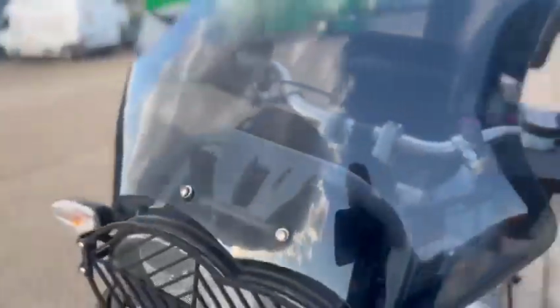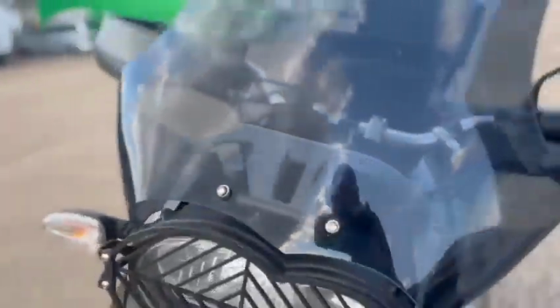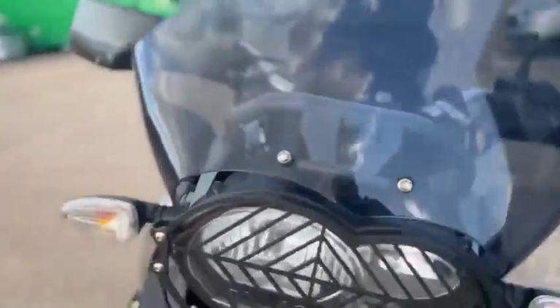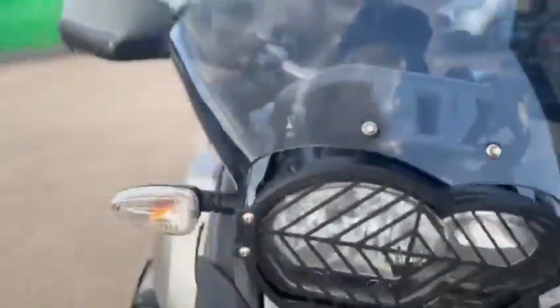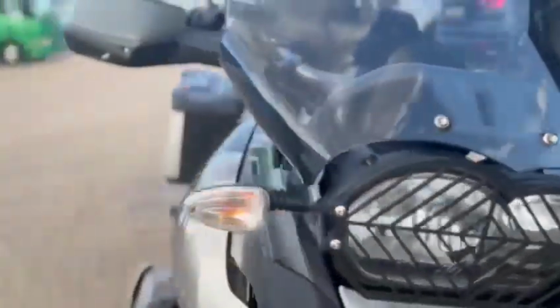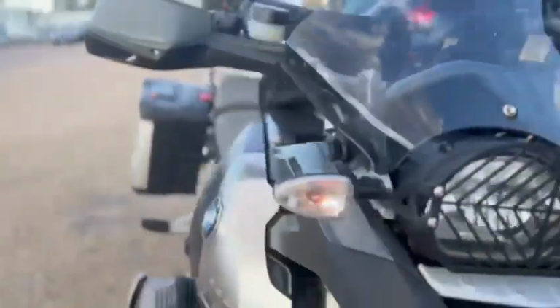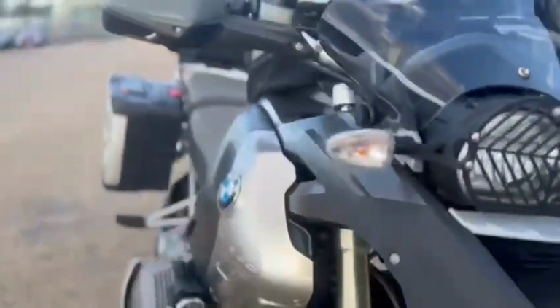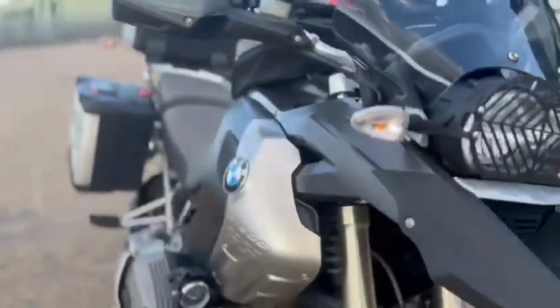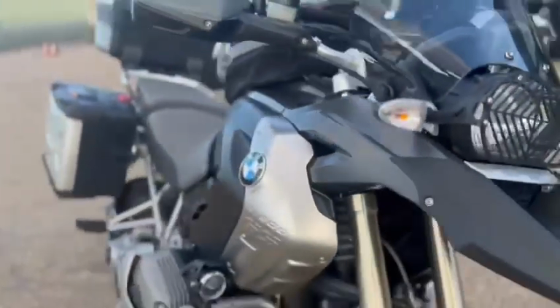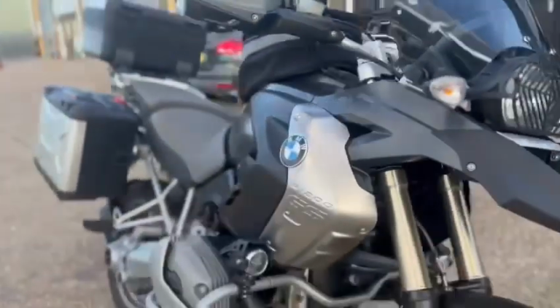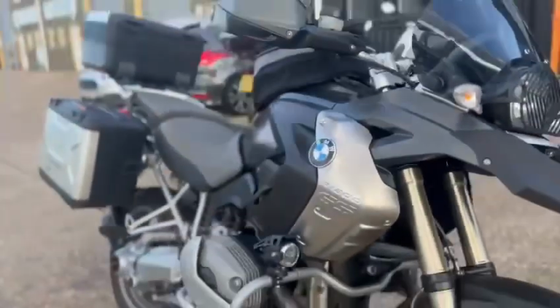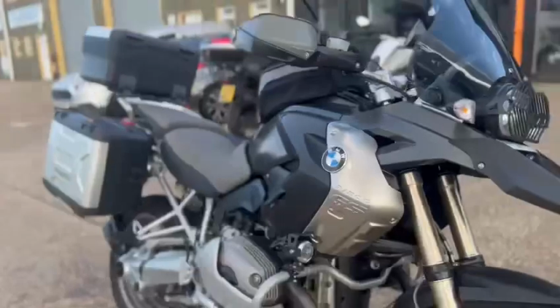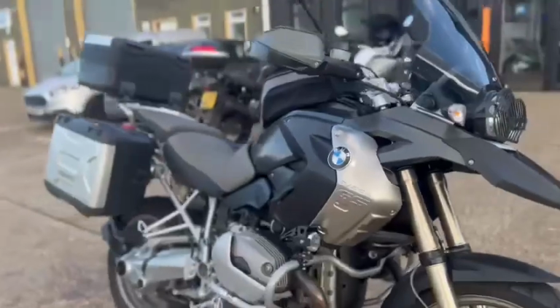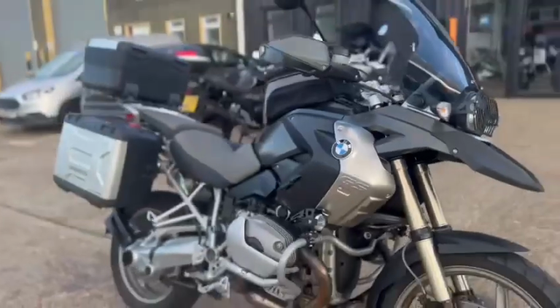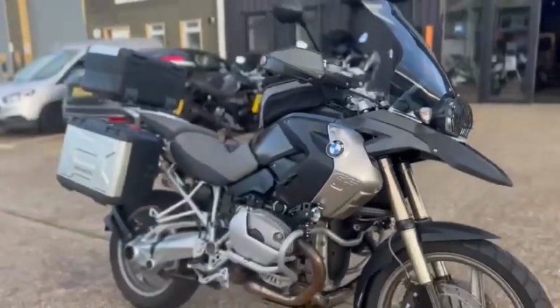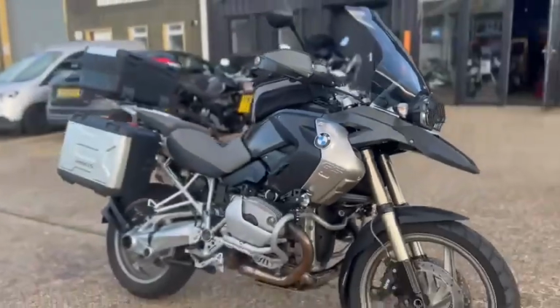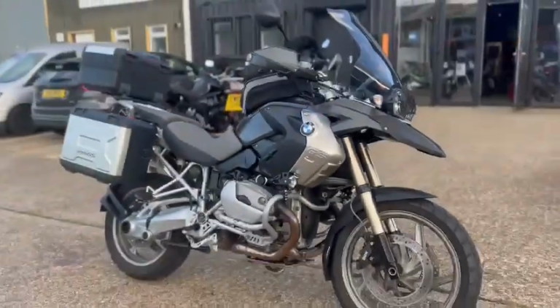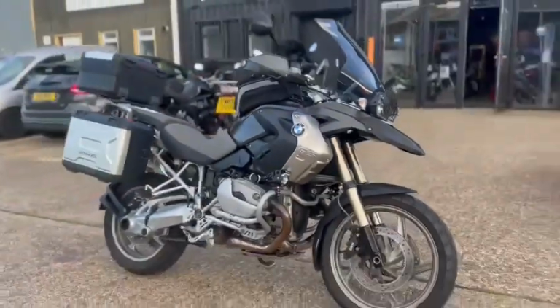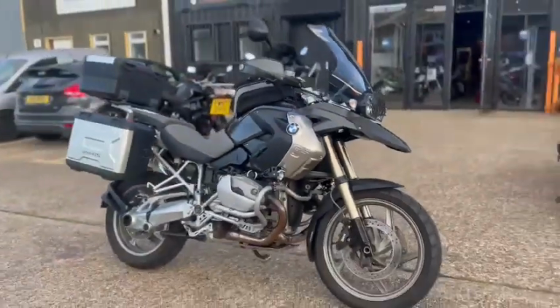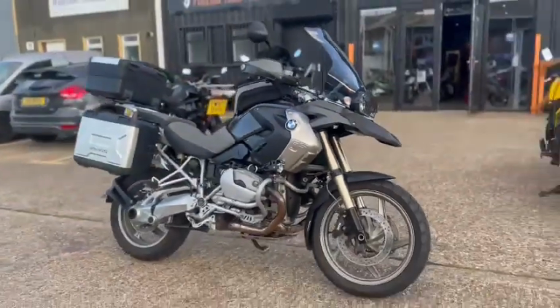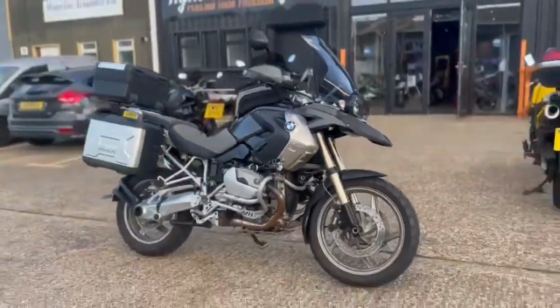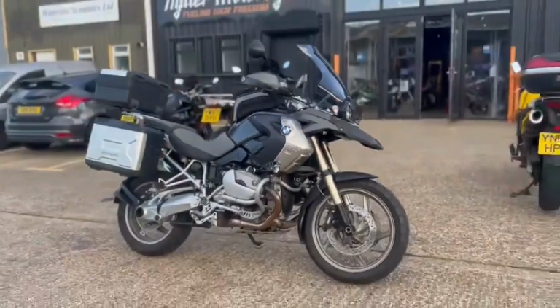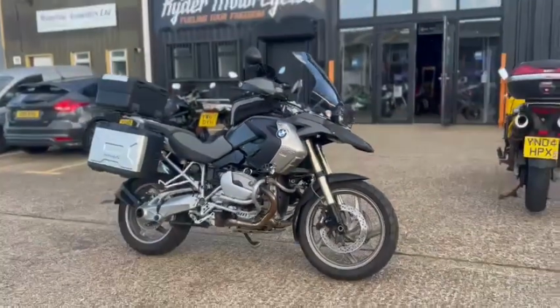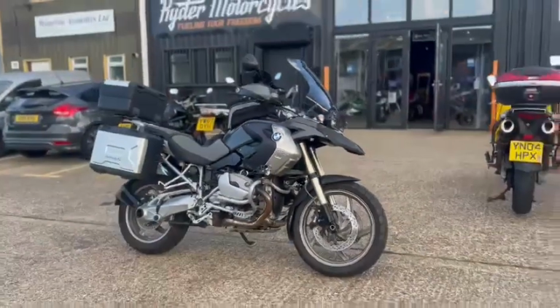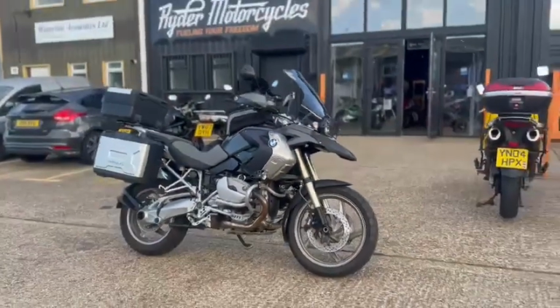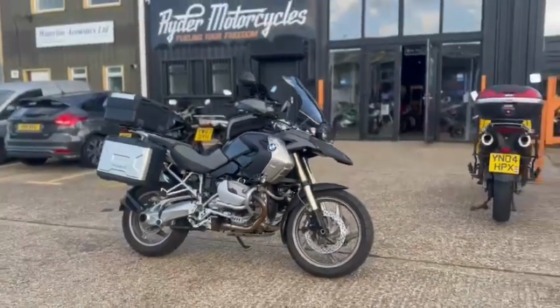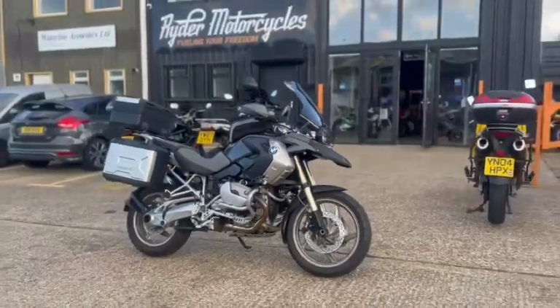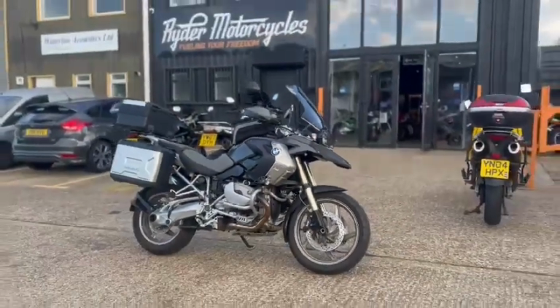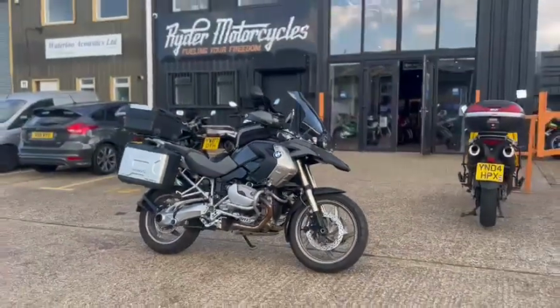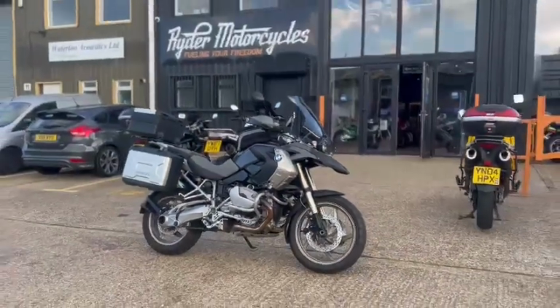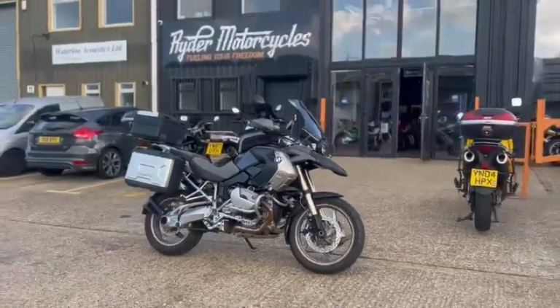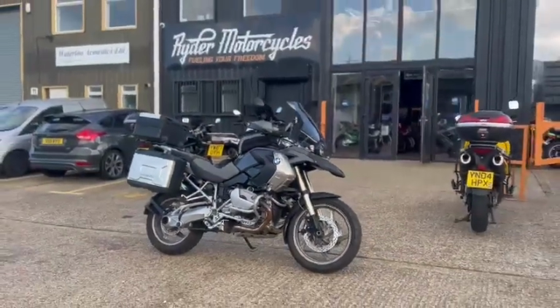Once the bike's had a full valet, it'll be available to view at our showroom around the motorcycles on Castle Road City.